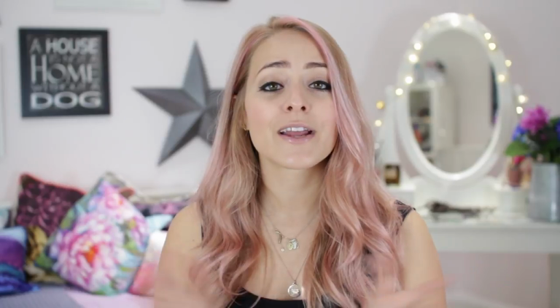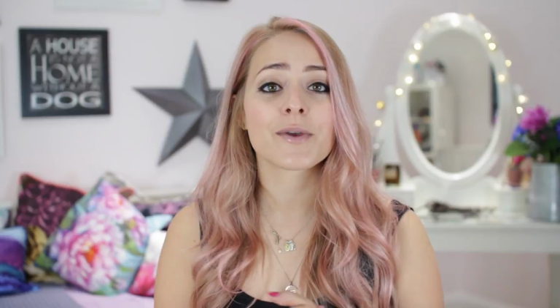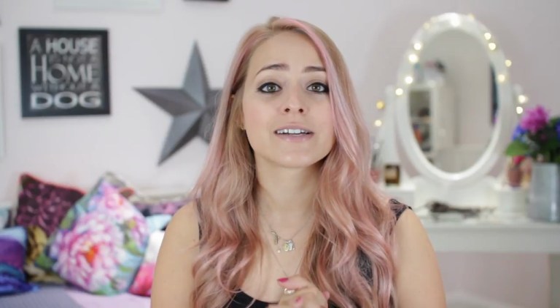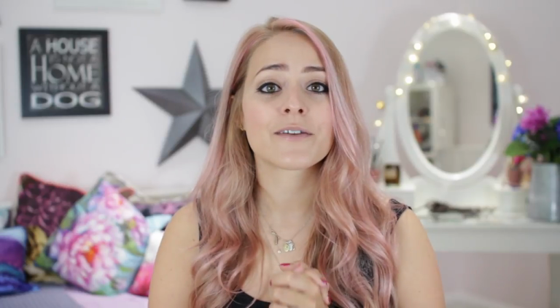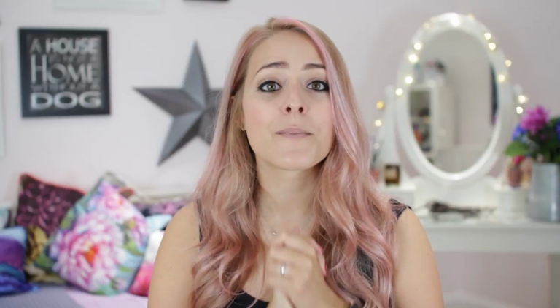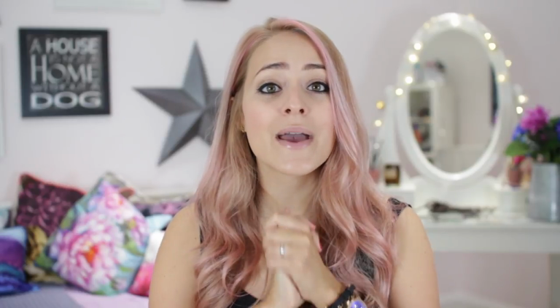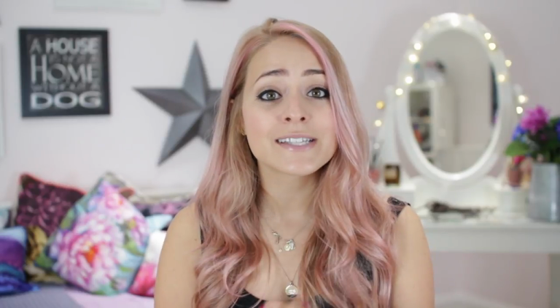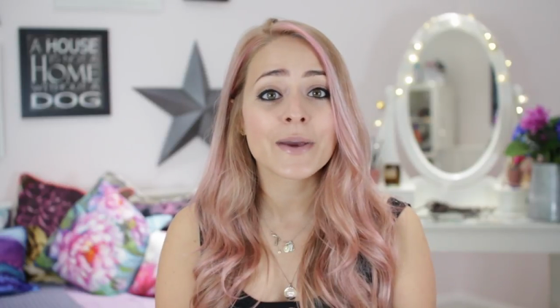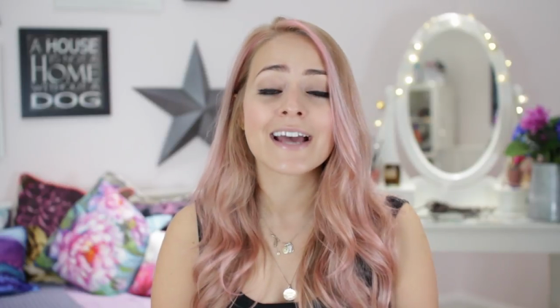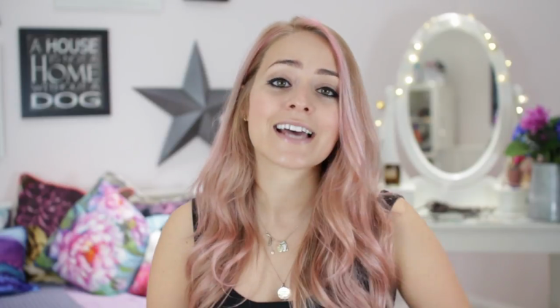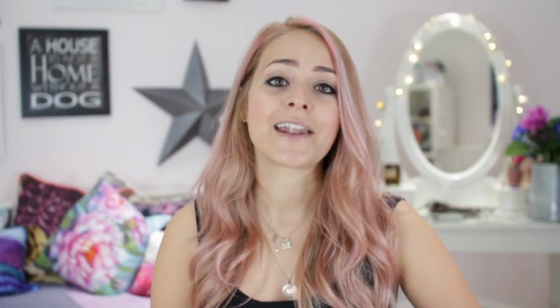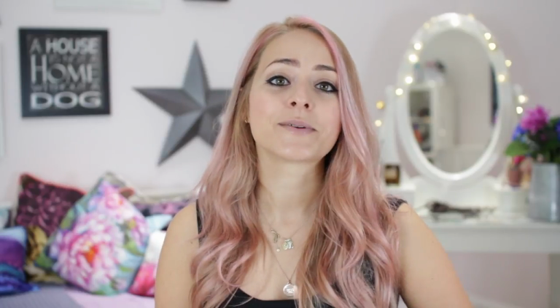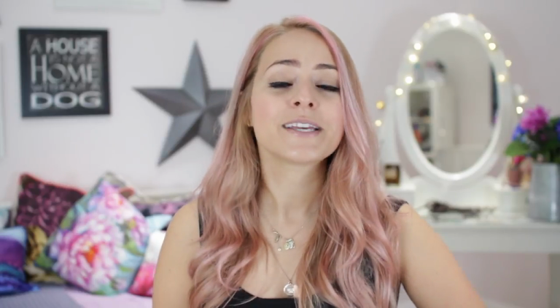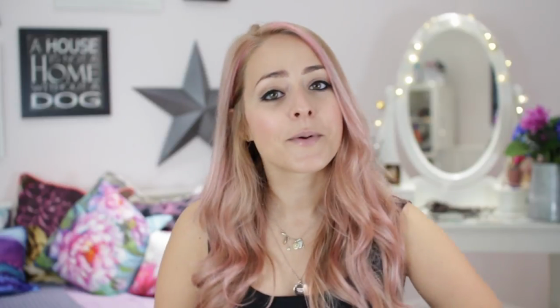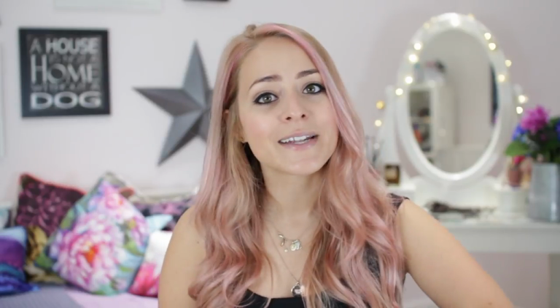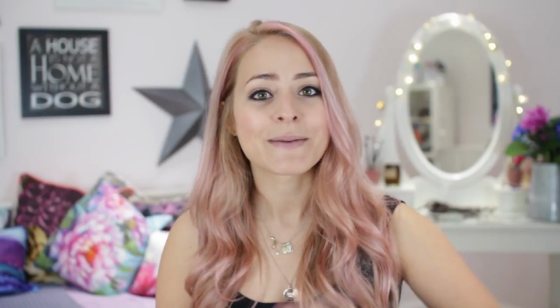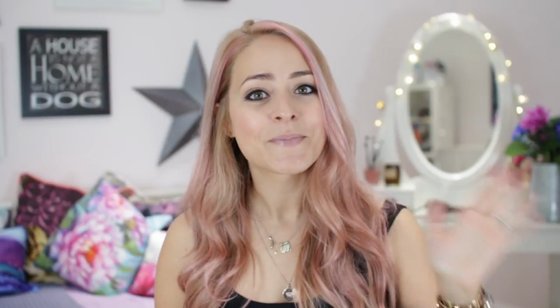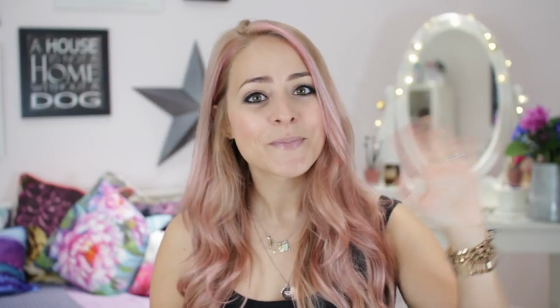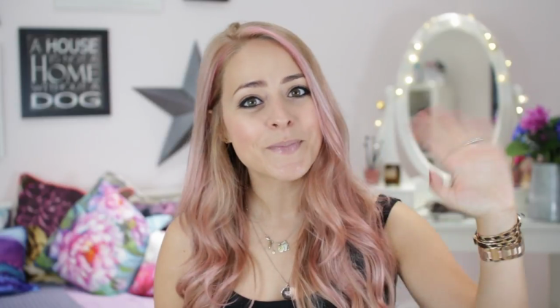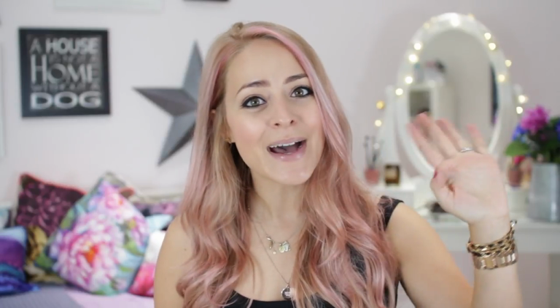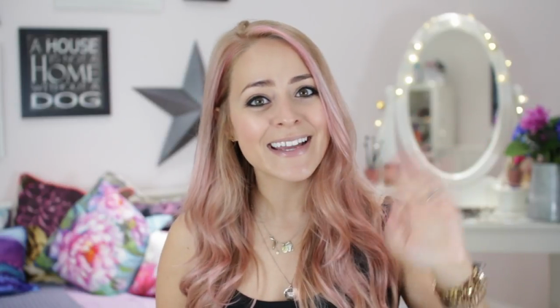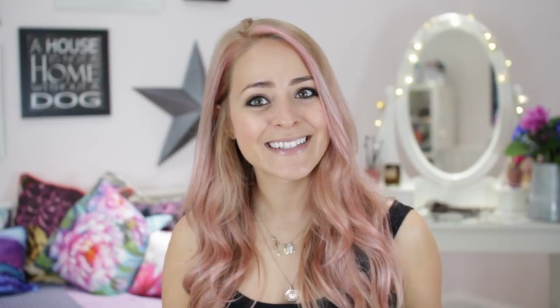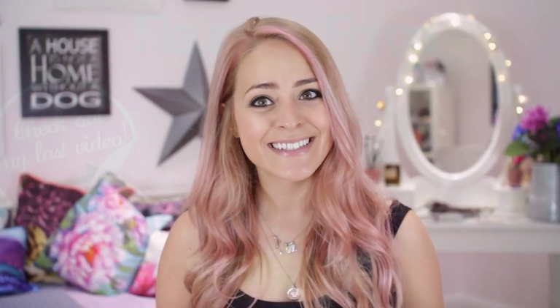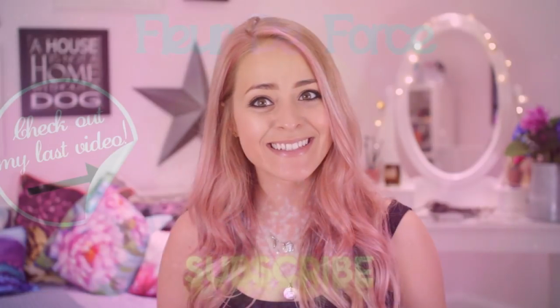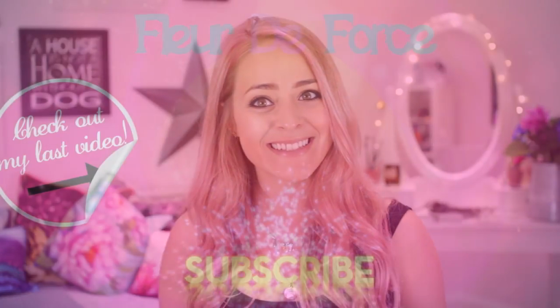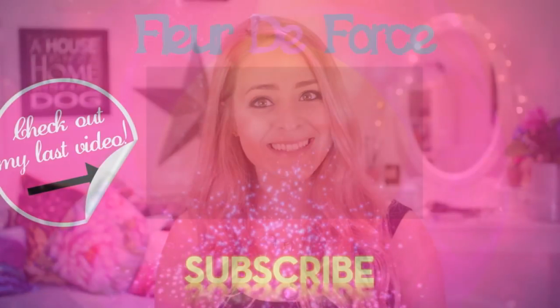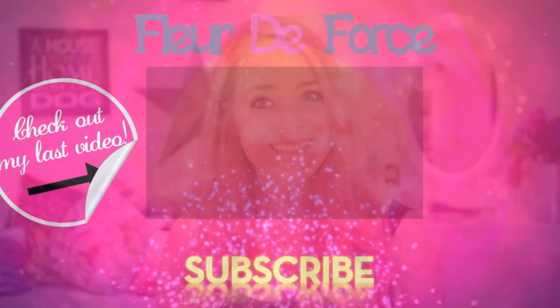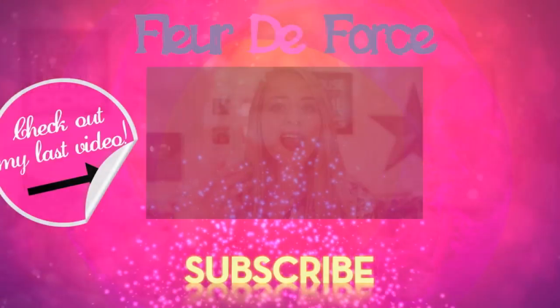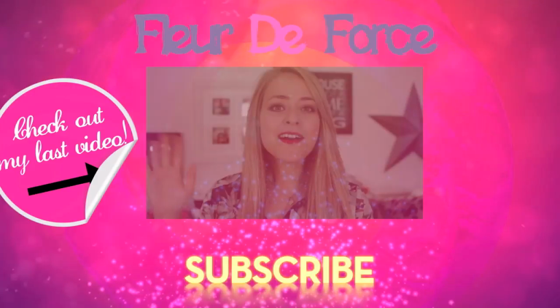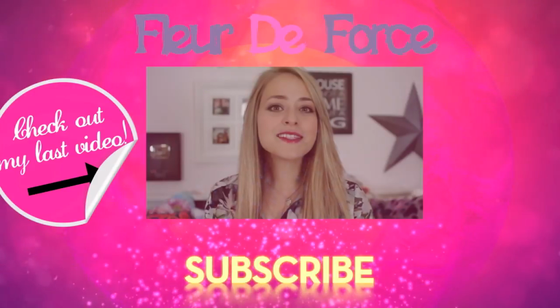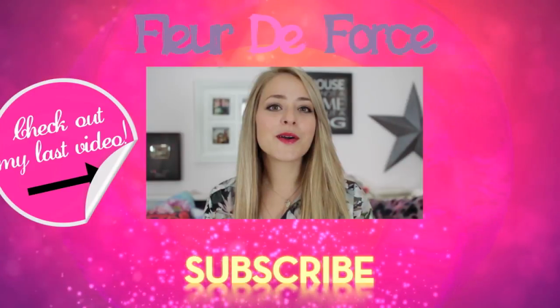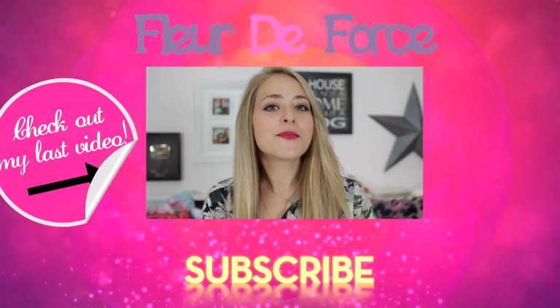I really hope you guys have an amazing weekend and I will see you on Monday. Bye!